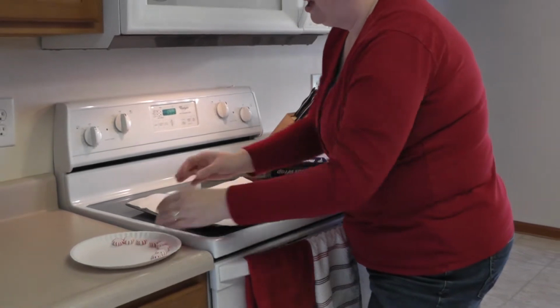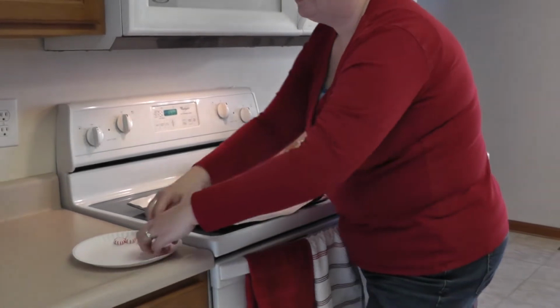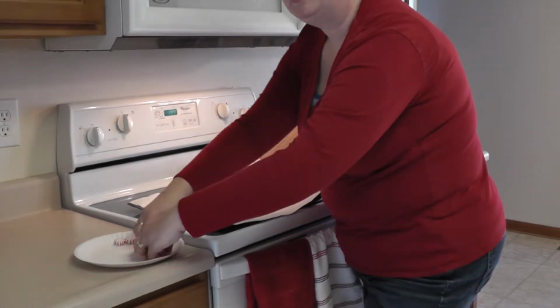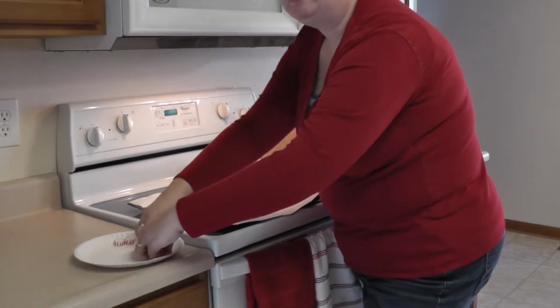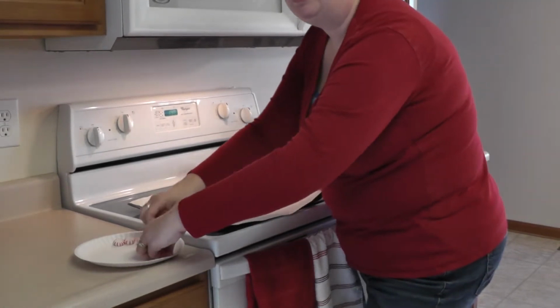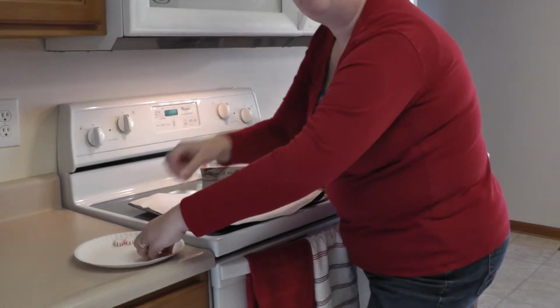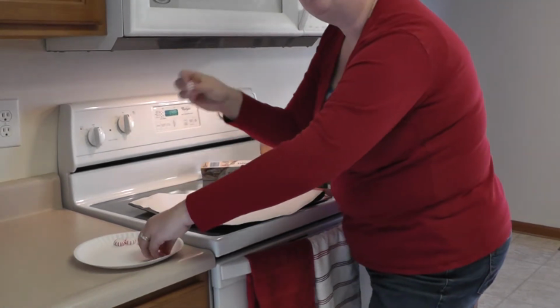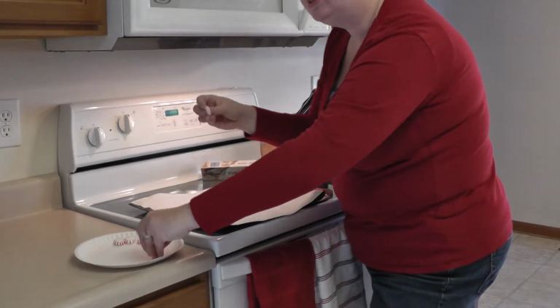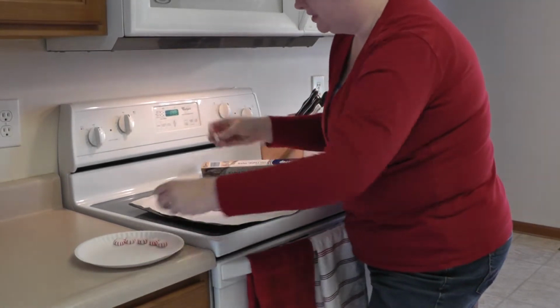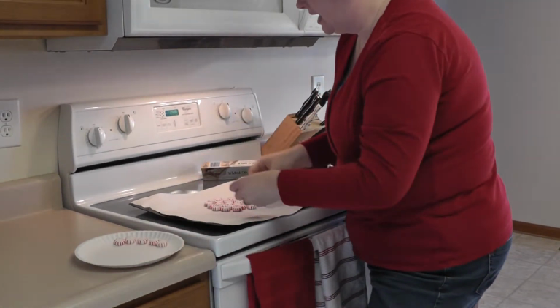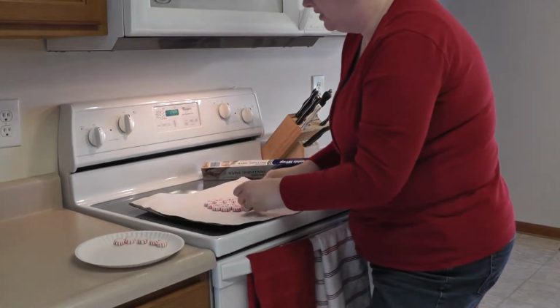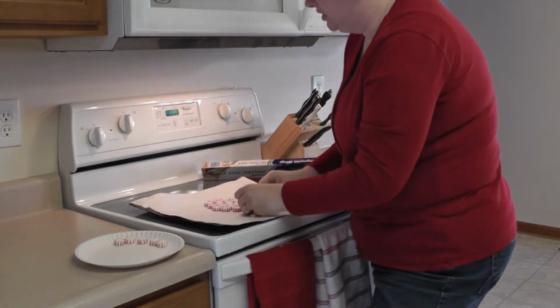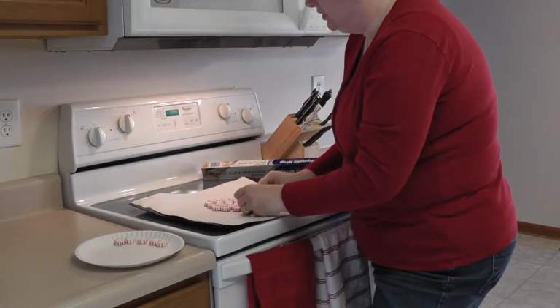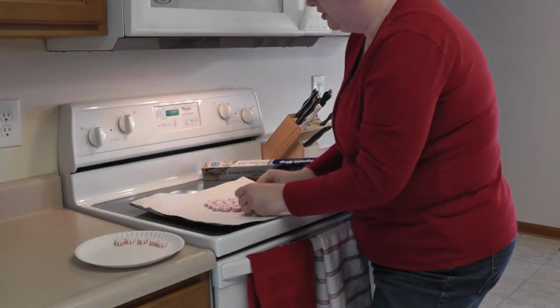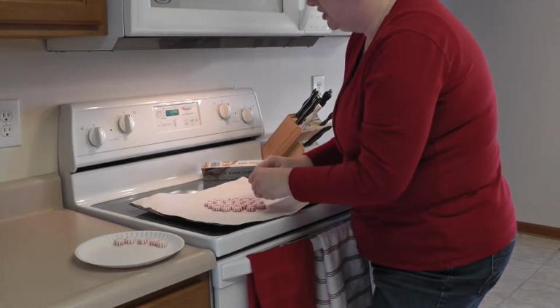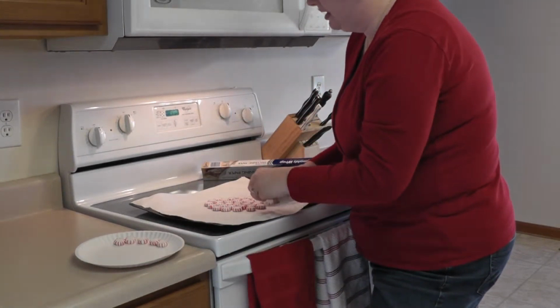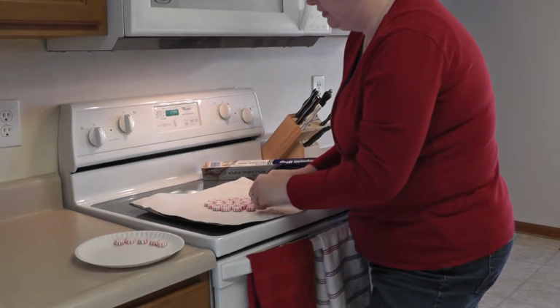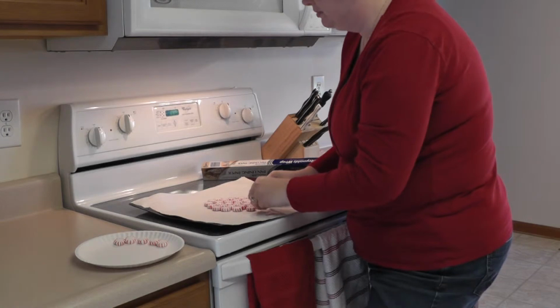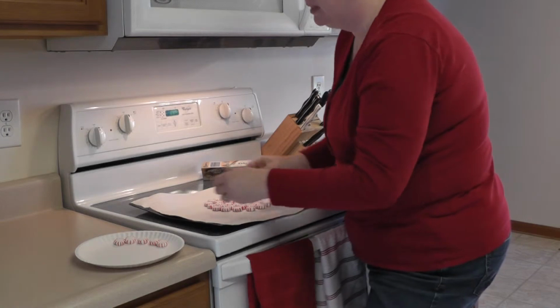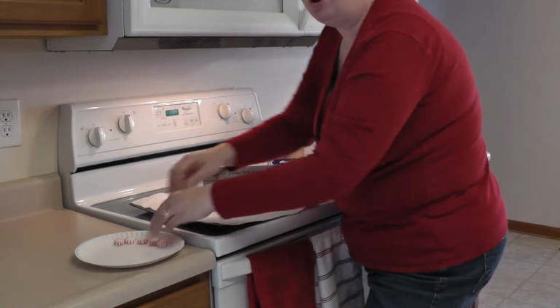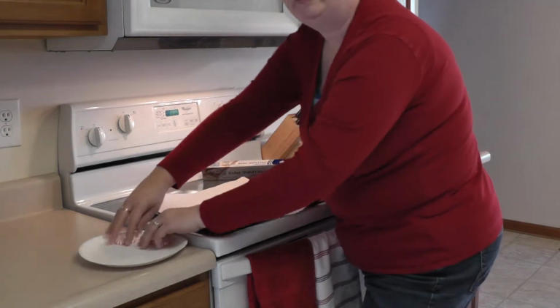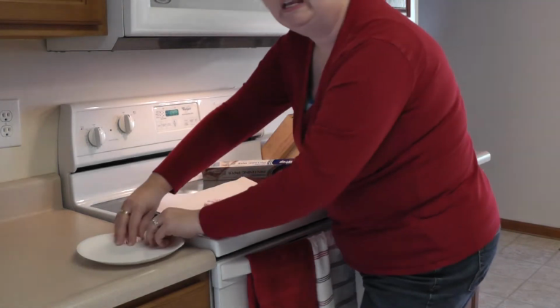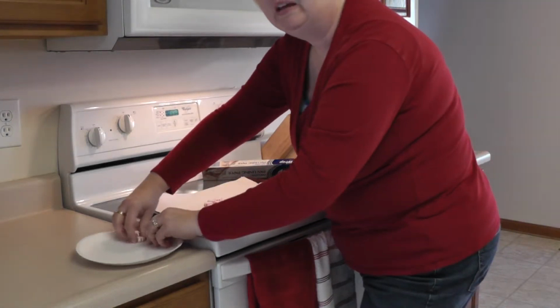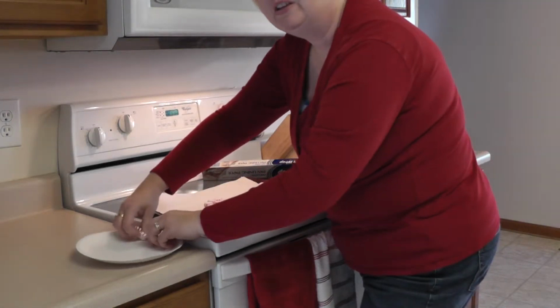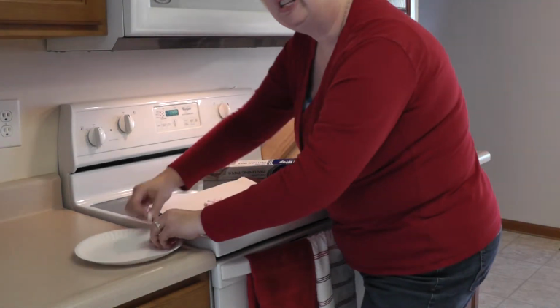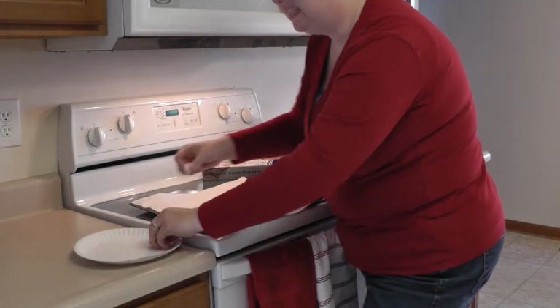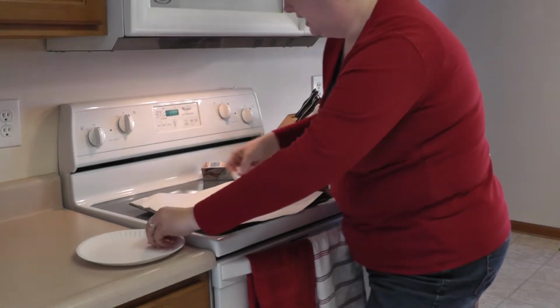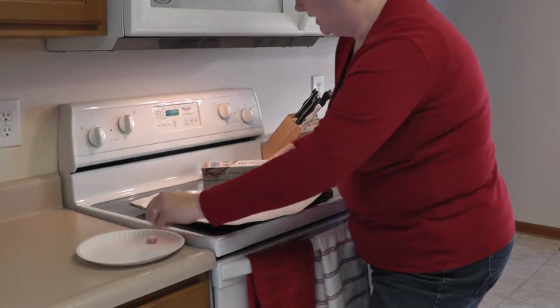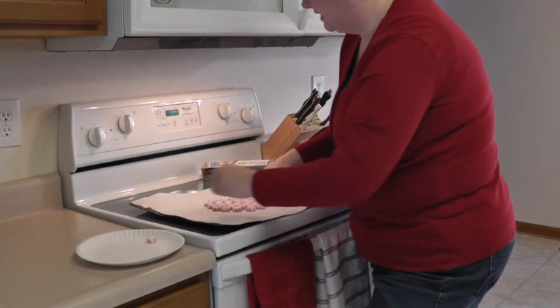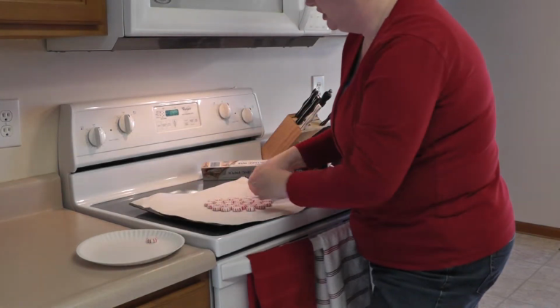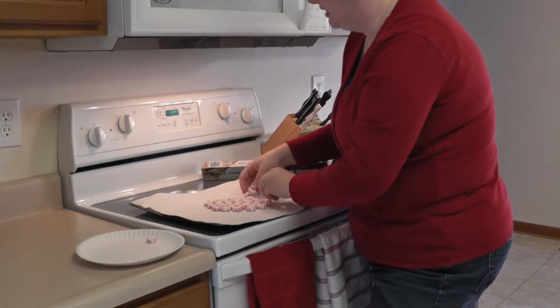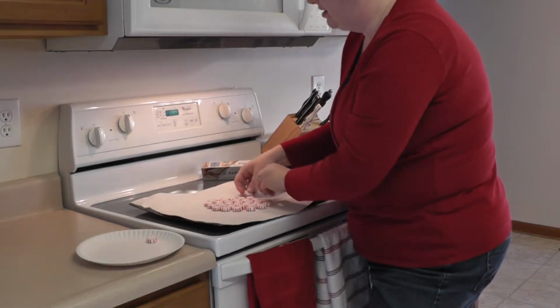I think these would be great in all different sizes, too. You can just make a small one that you could sit like a dozen cookies on.